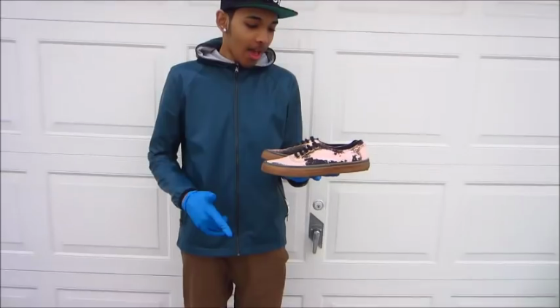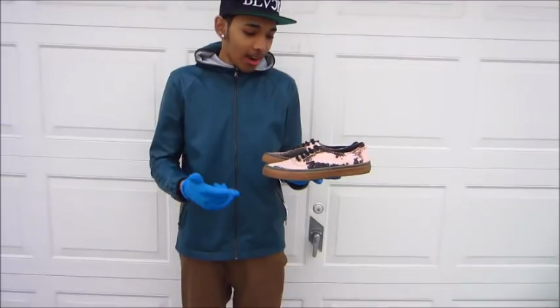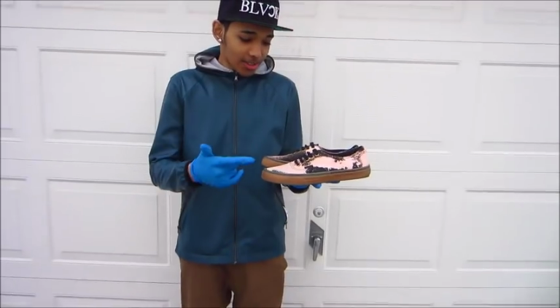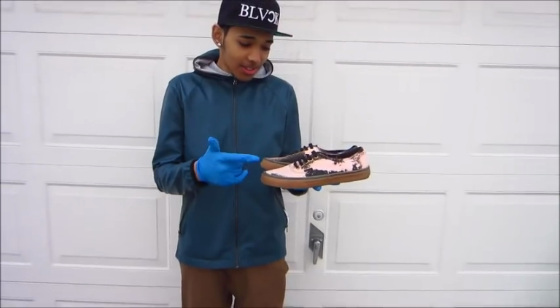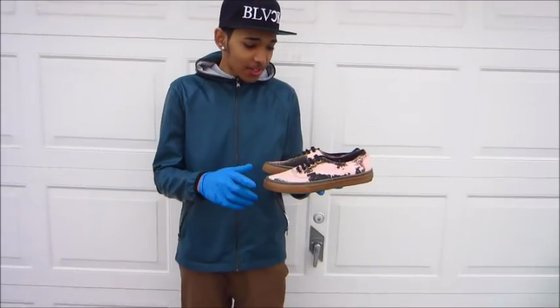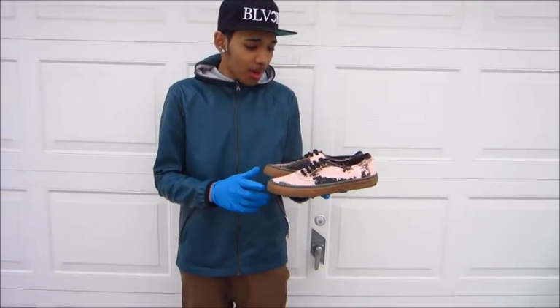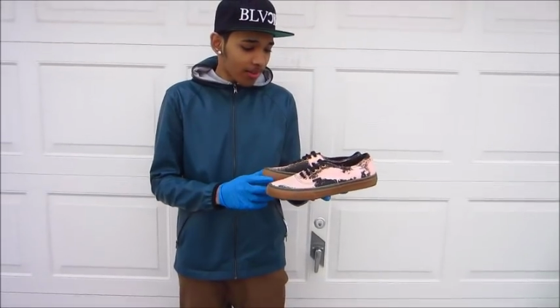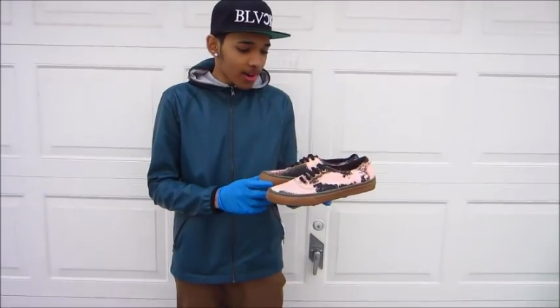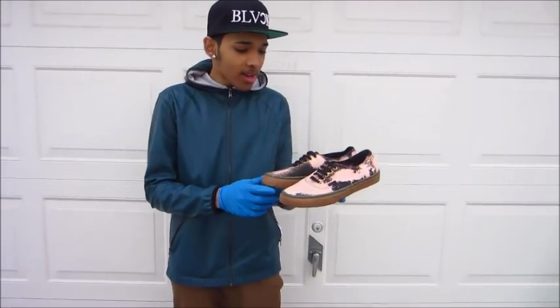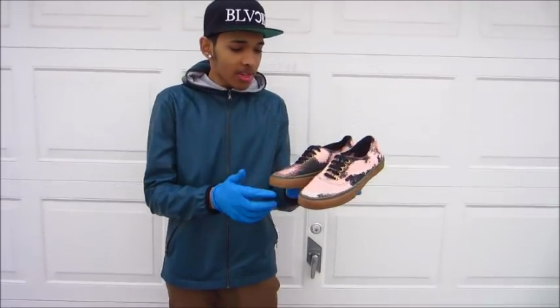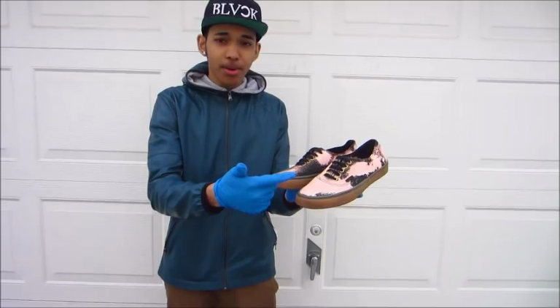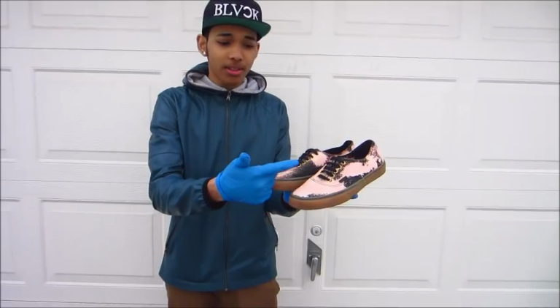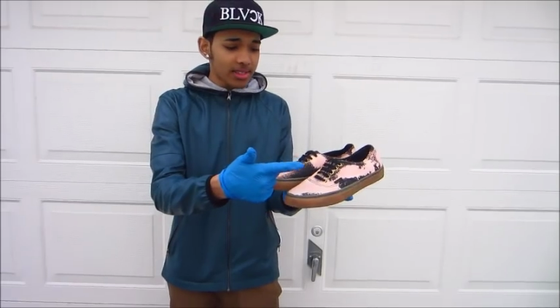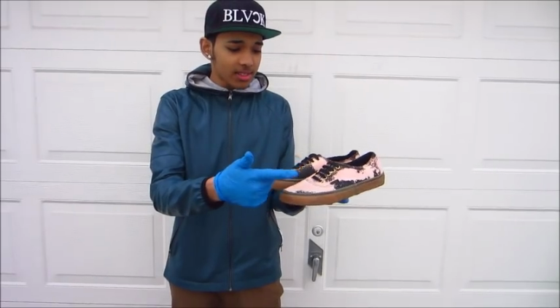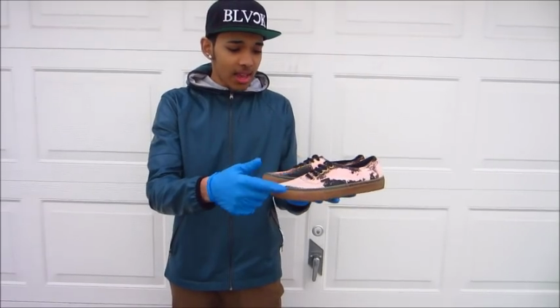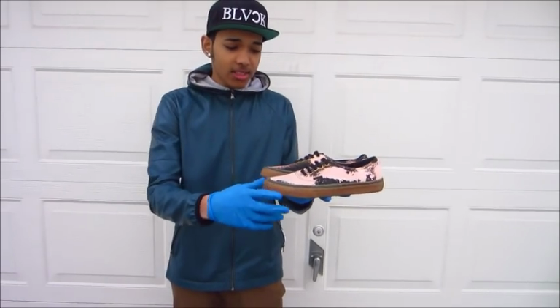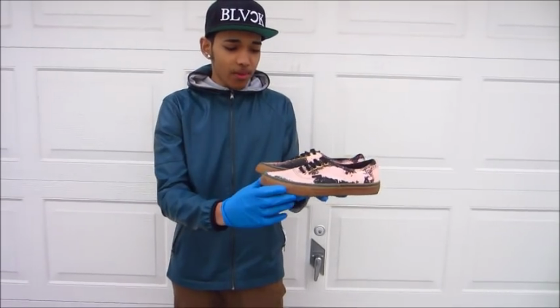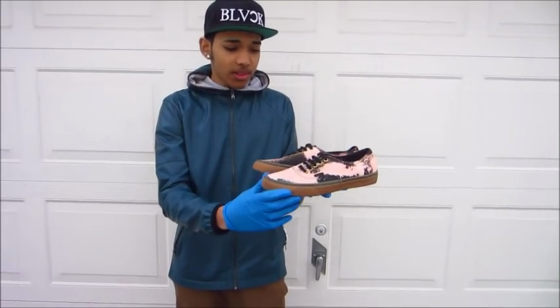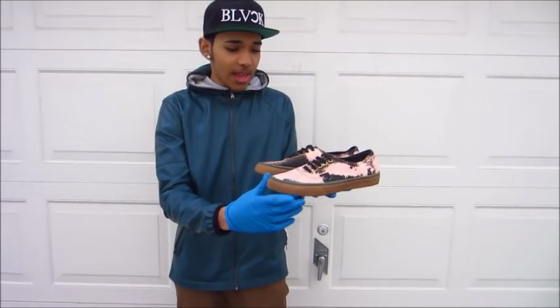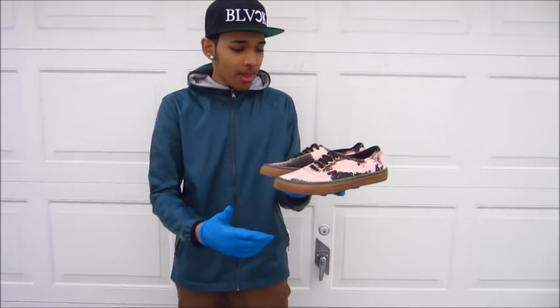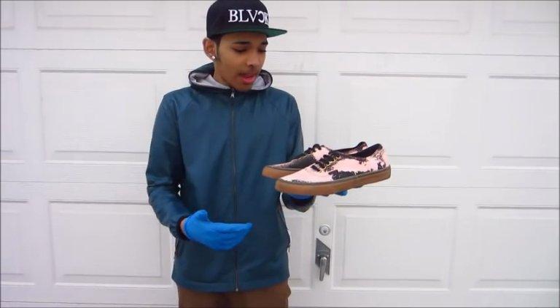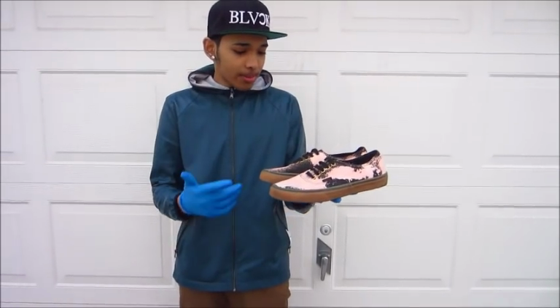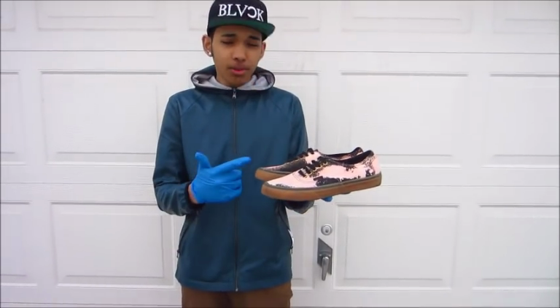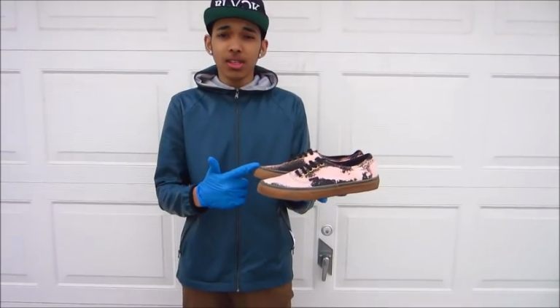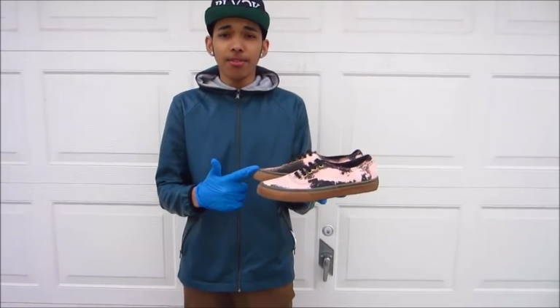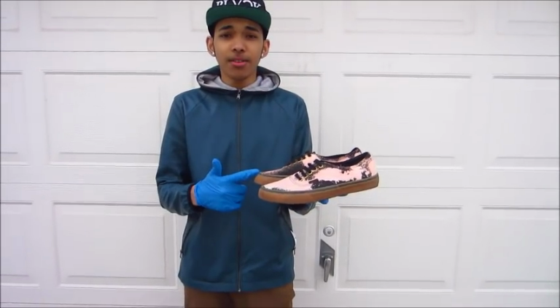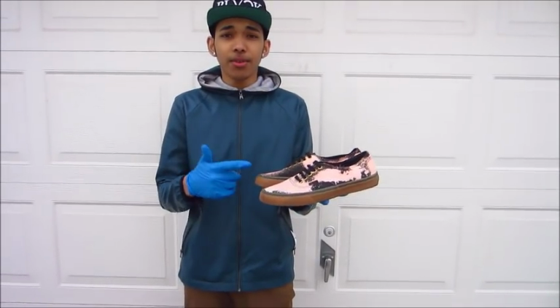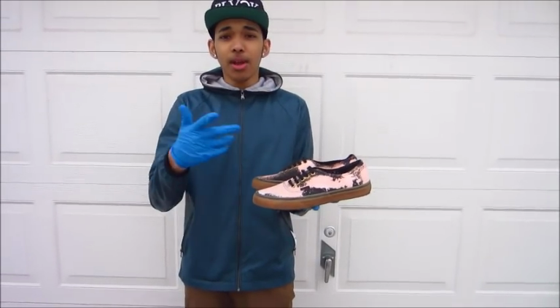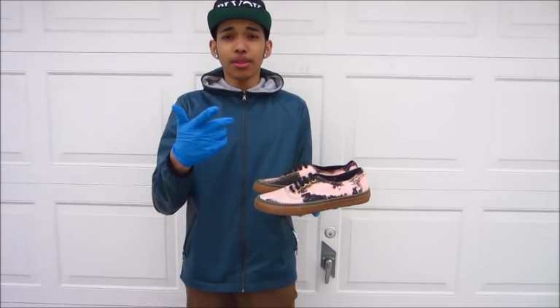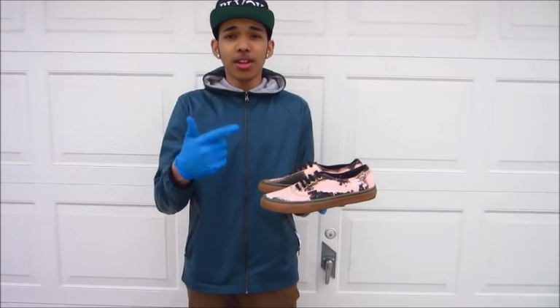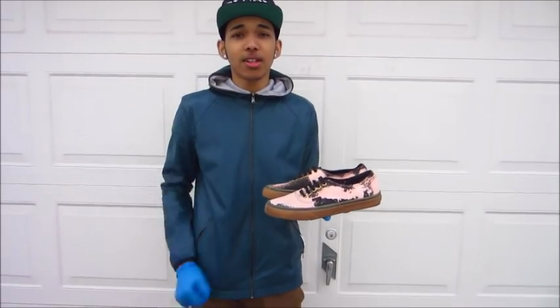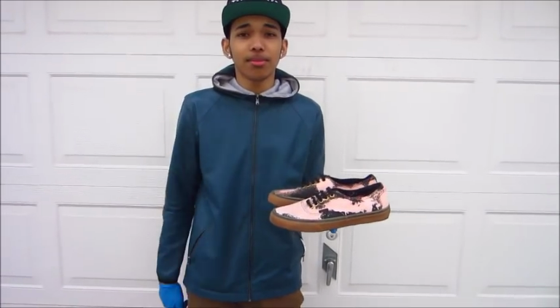Alright guys, this is the finished product right here. As you can see, I put on the laces, I took off all the tape. I'm going to do an on-feet review and show you guys a close up.